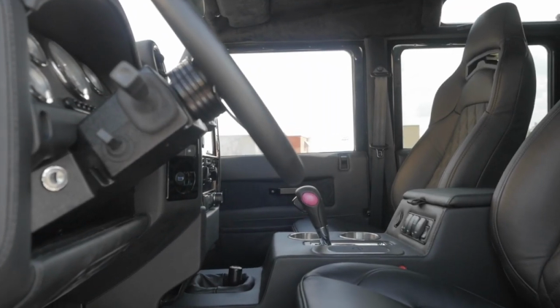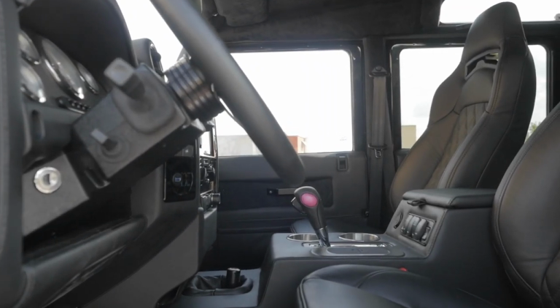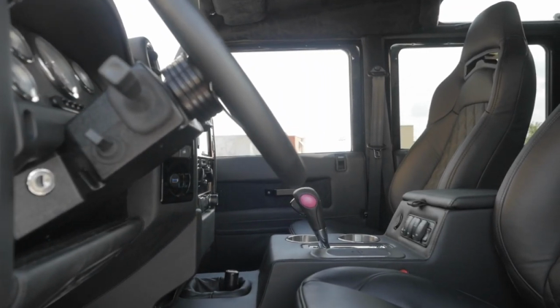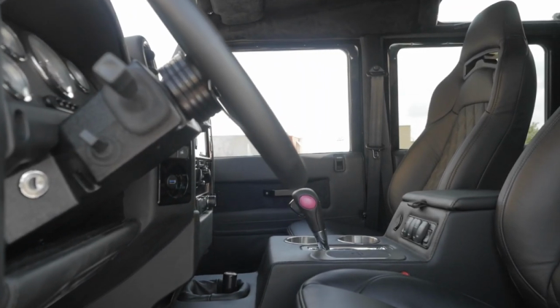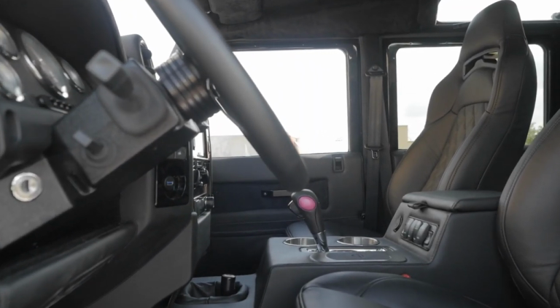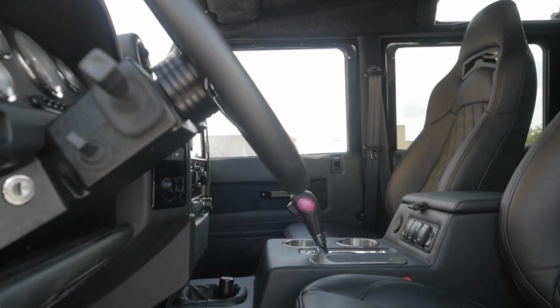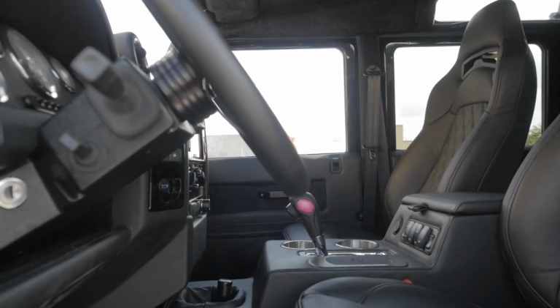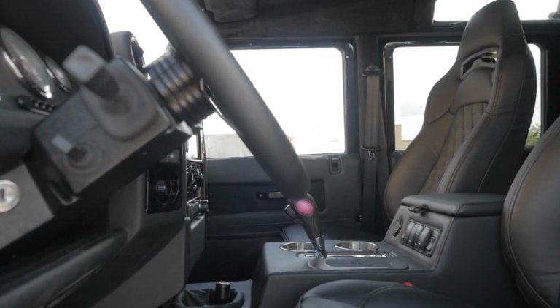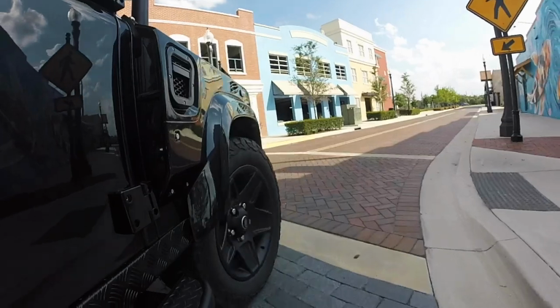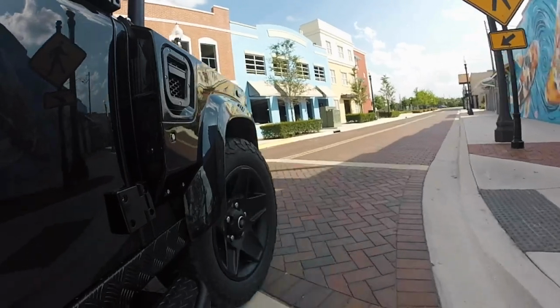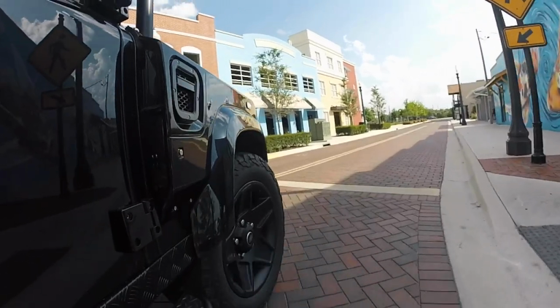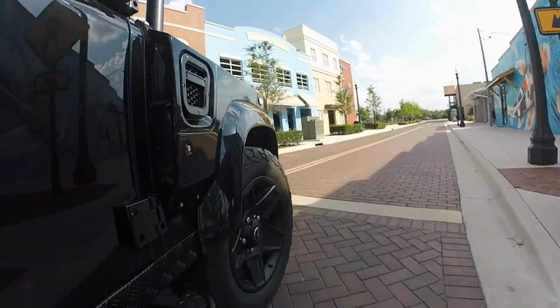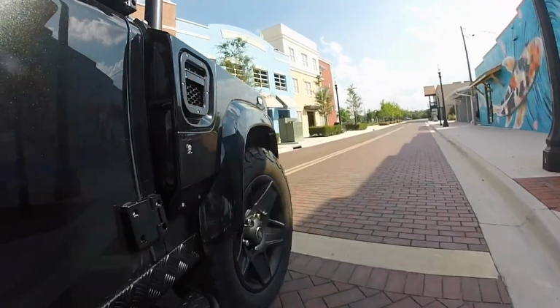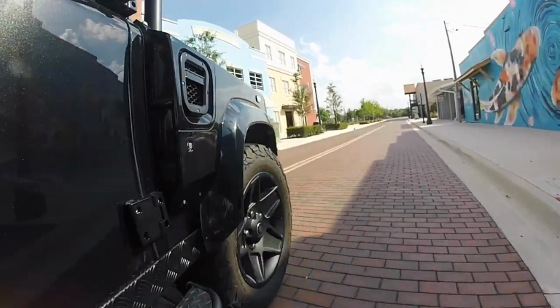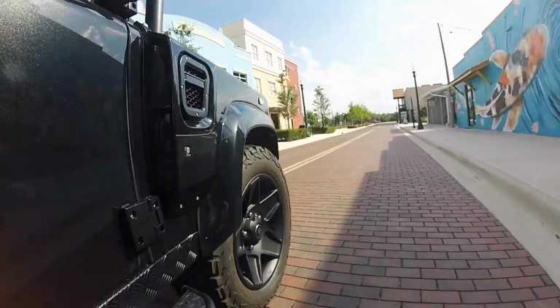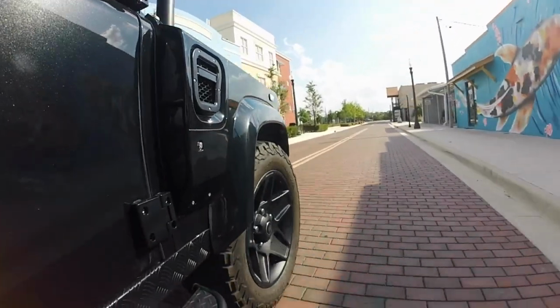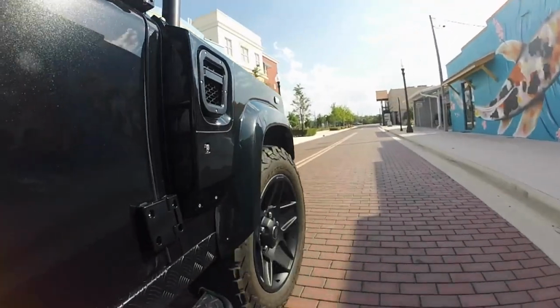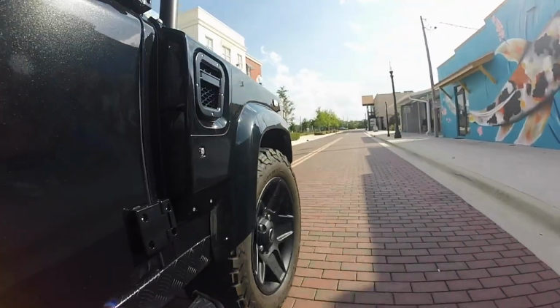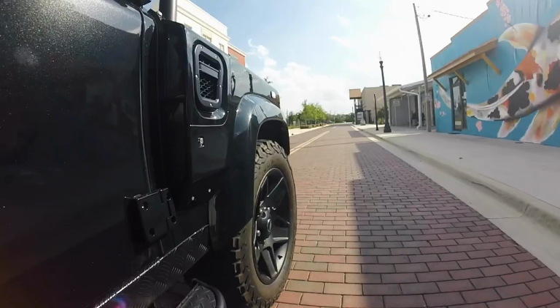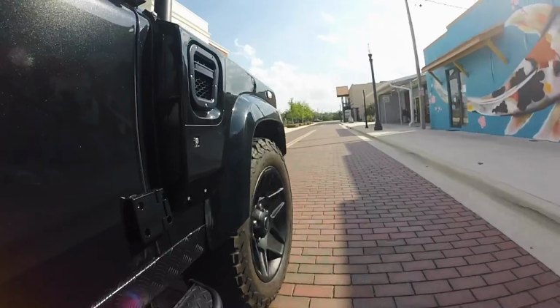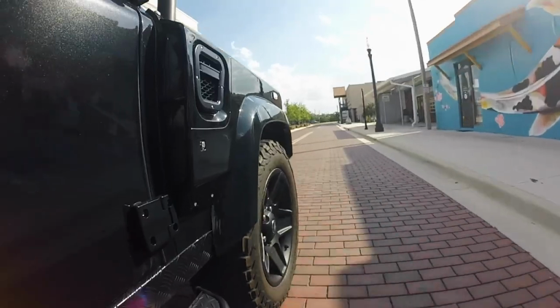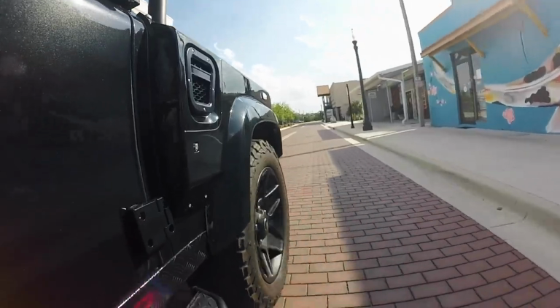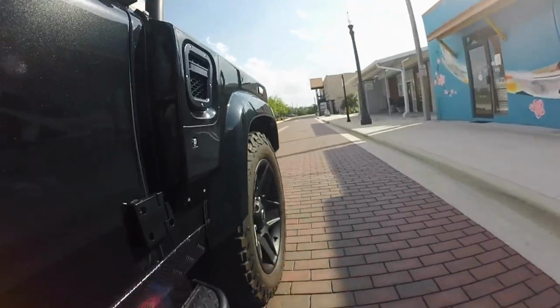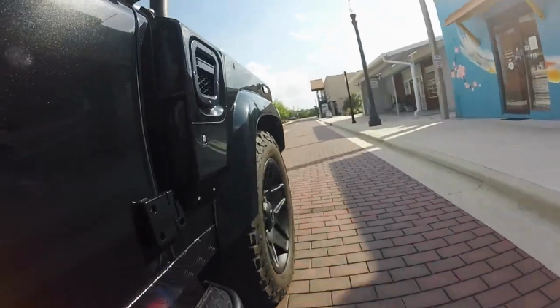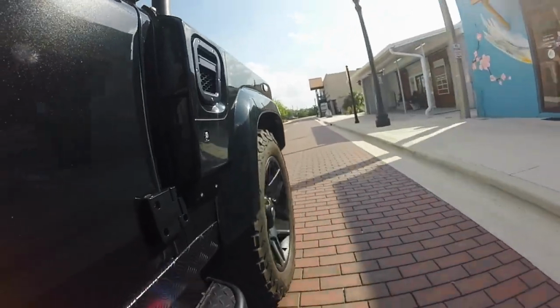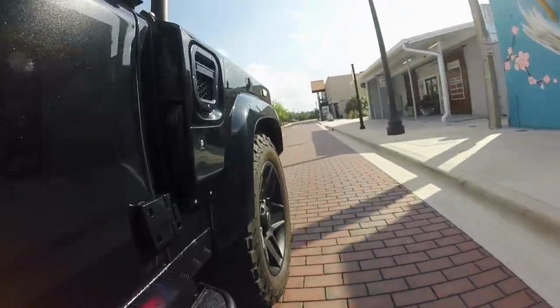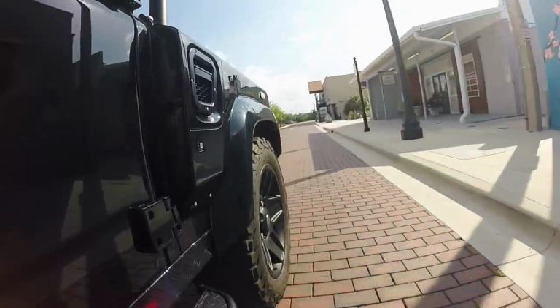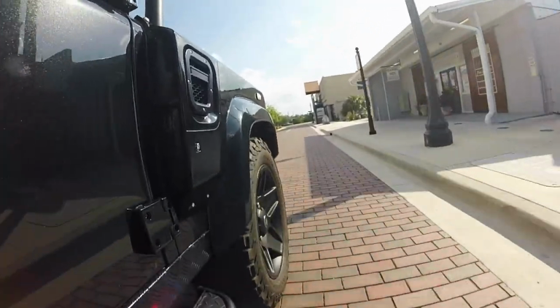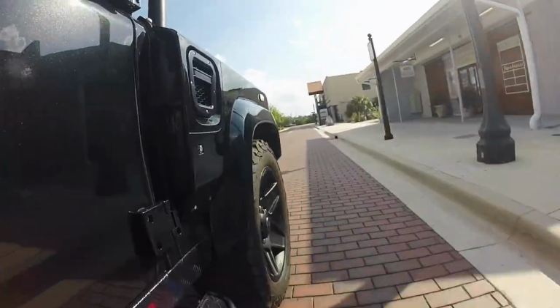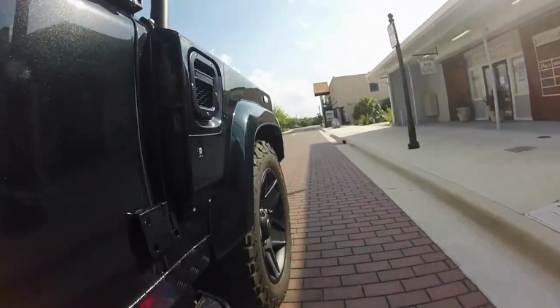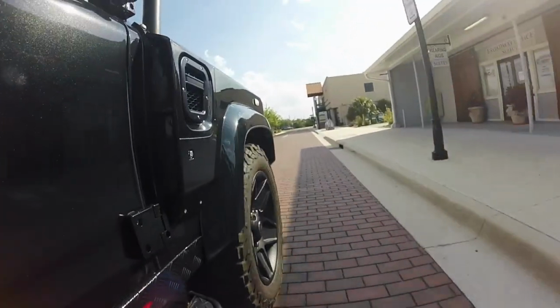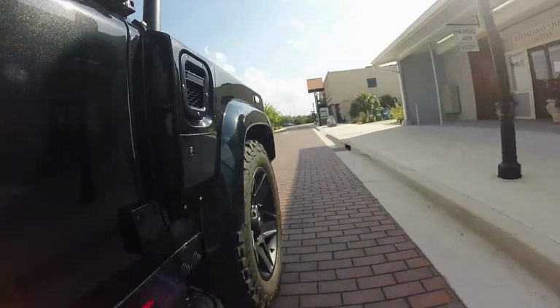TRBB is definitely one of the more aggressive looking vehicles we've produced here at ECD. It looks like something out of a Bond movie.